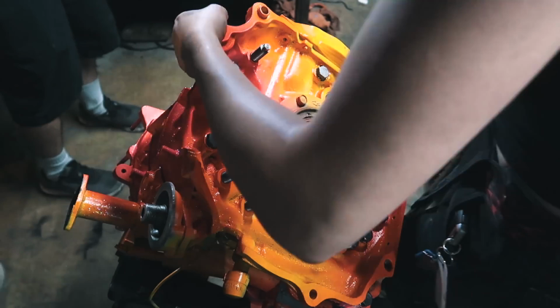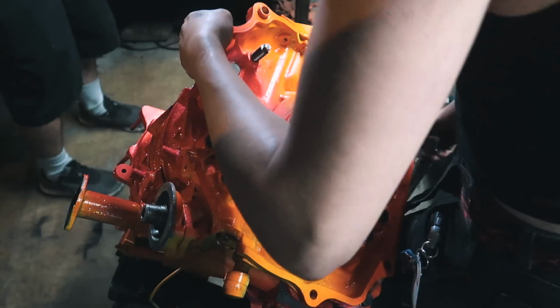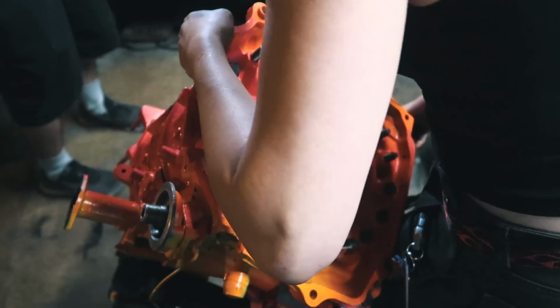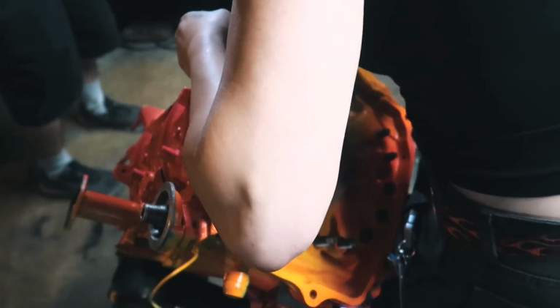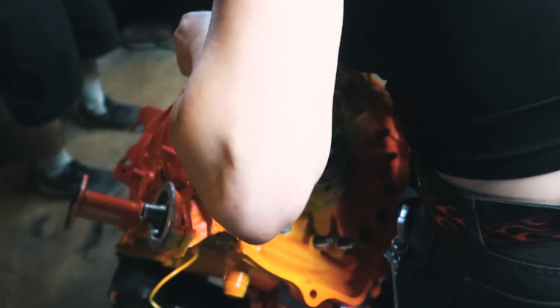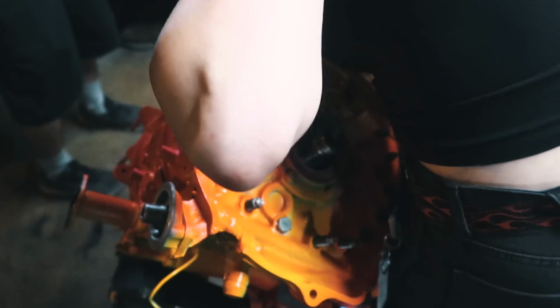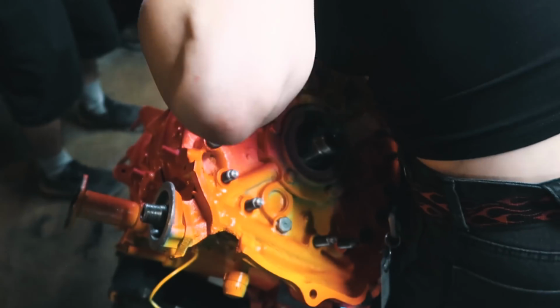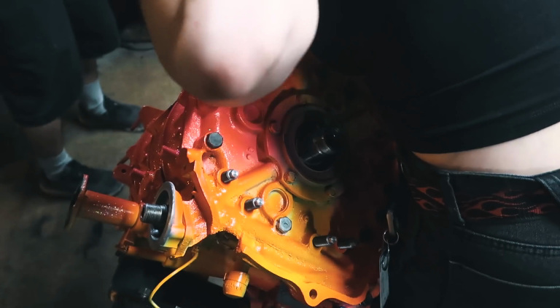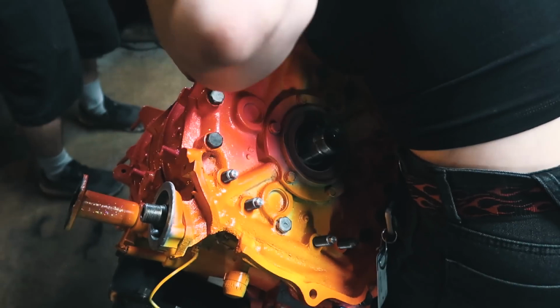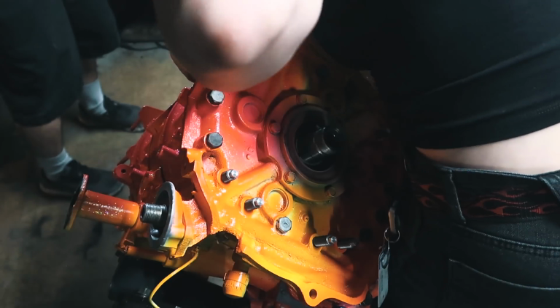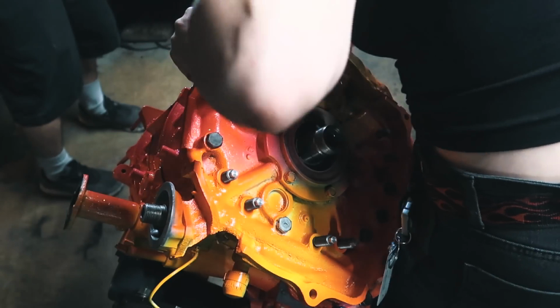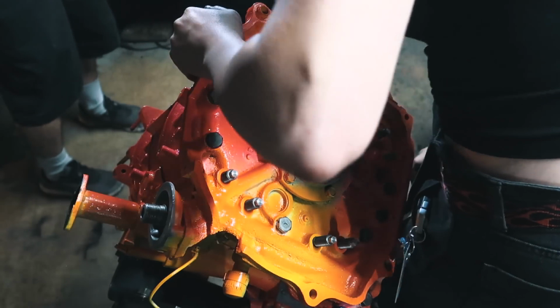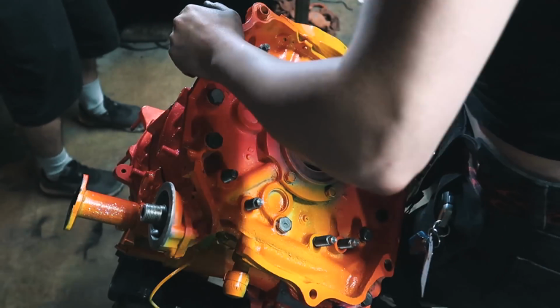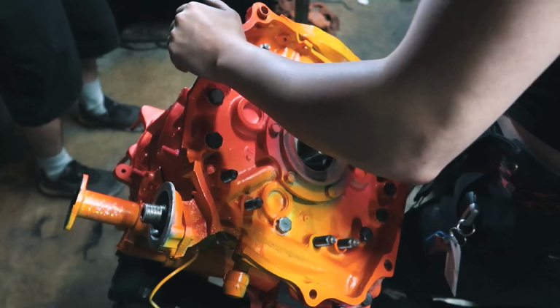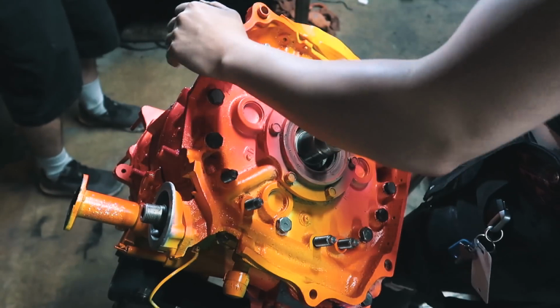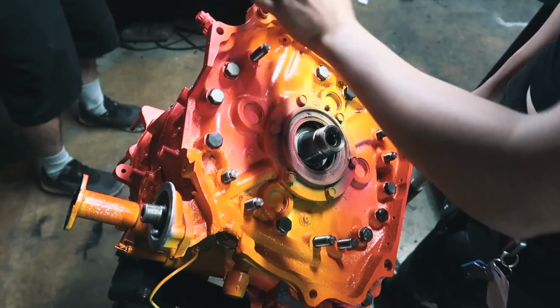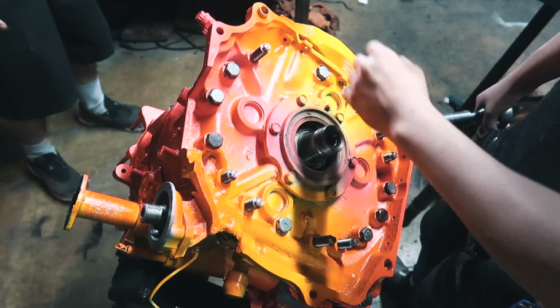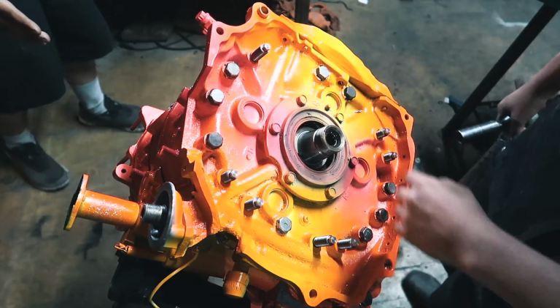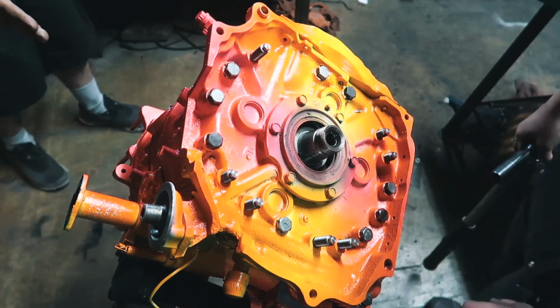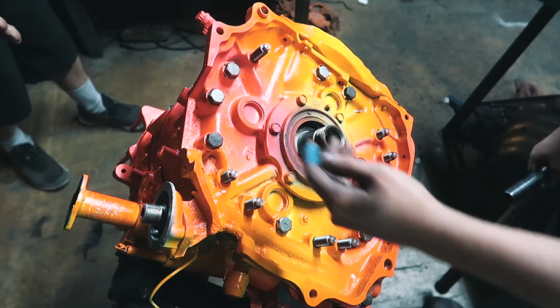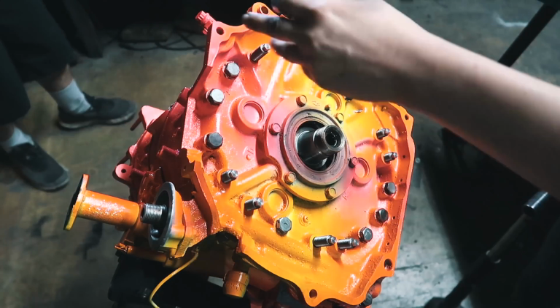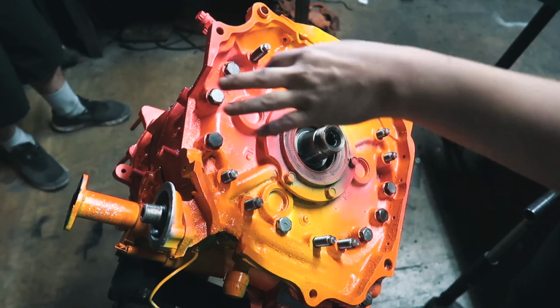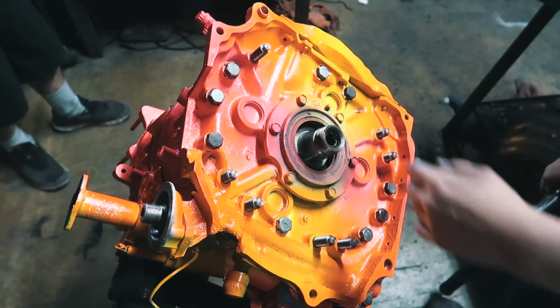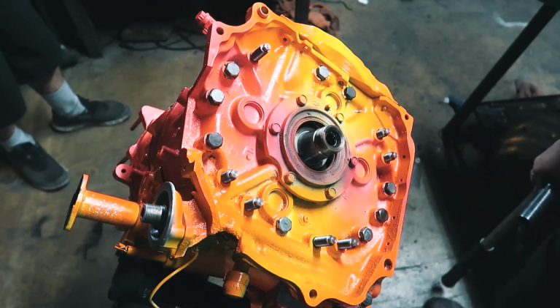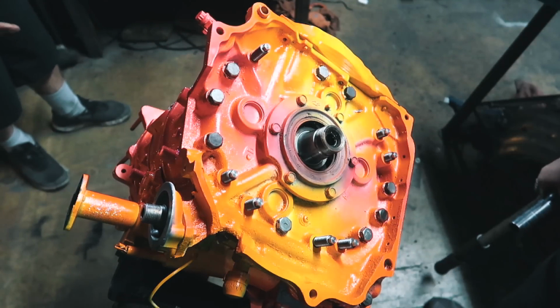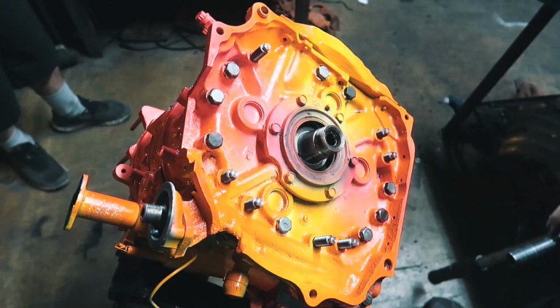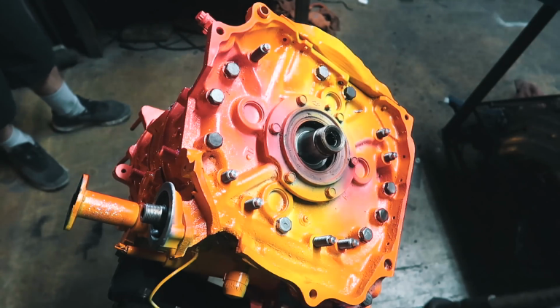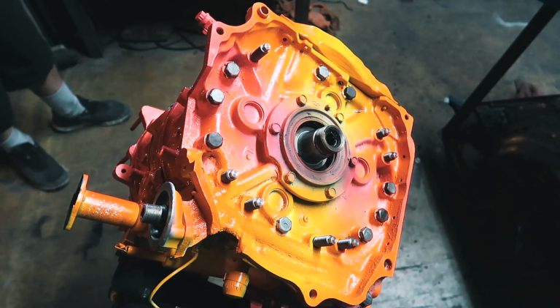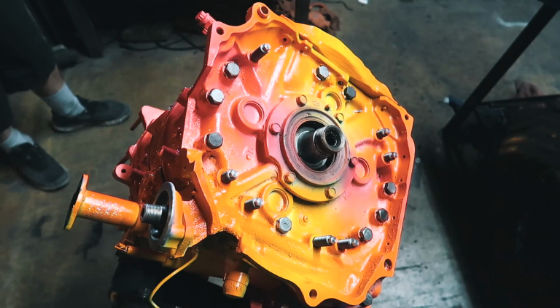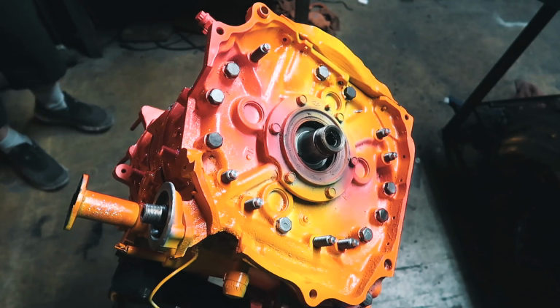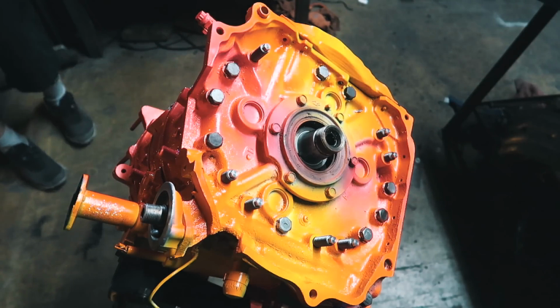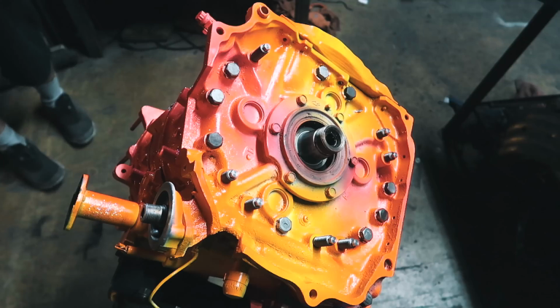Yay! Okay, that's too pretty. You can see the flakes so good in this light.